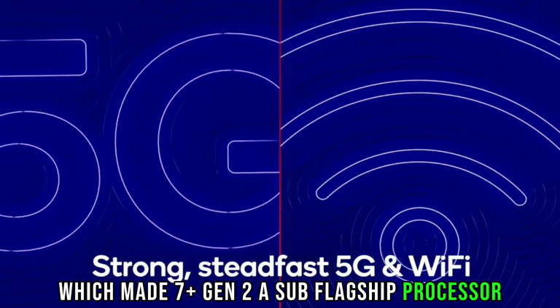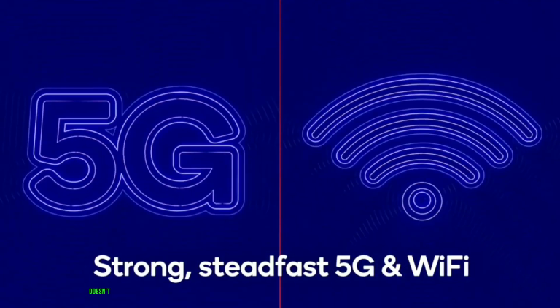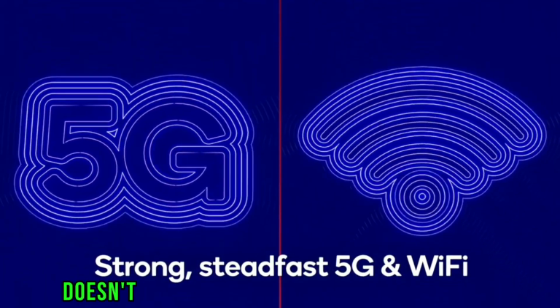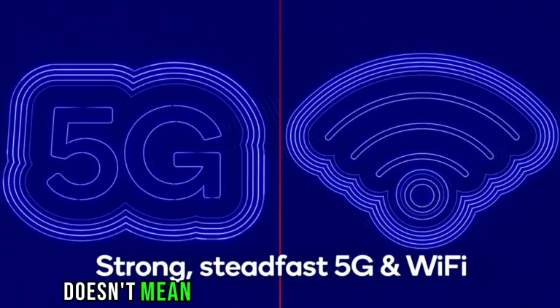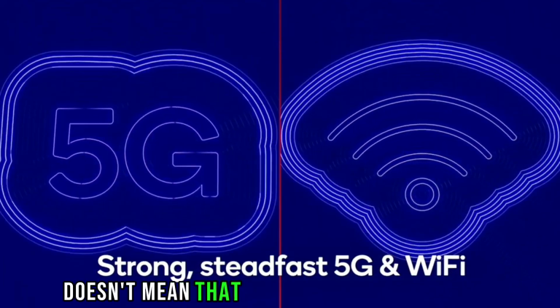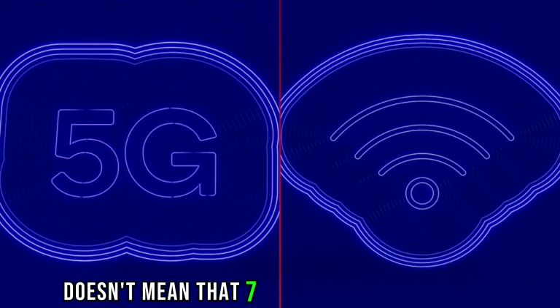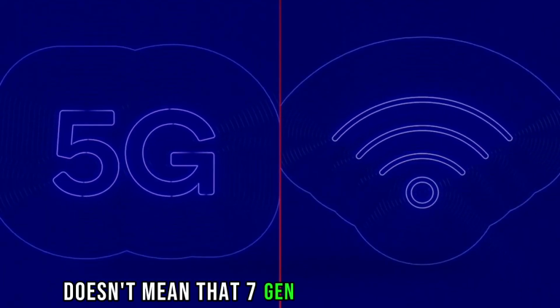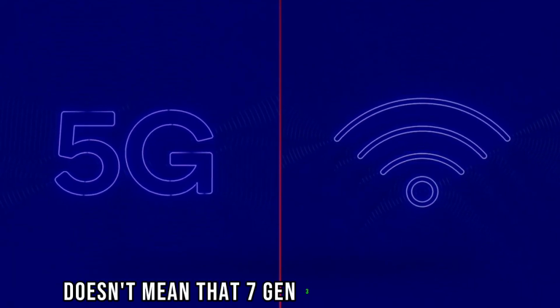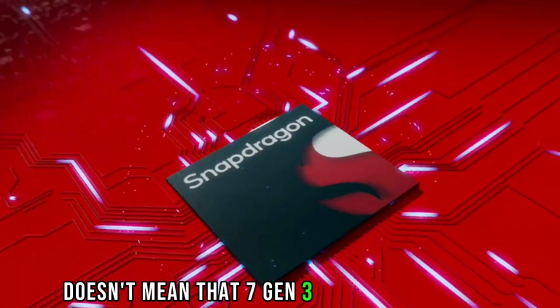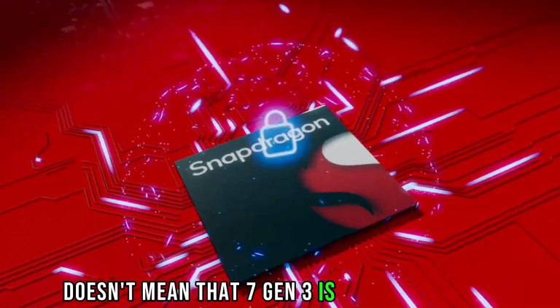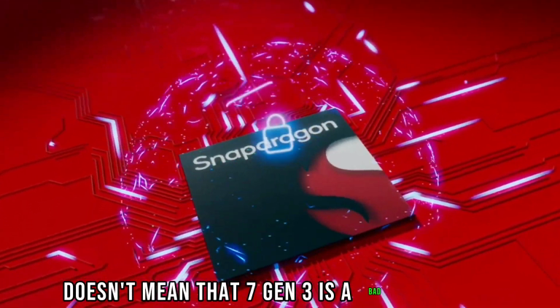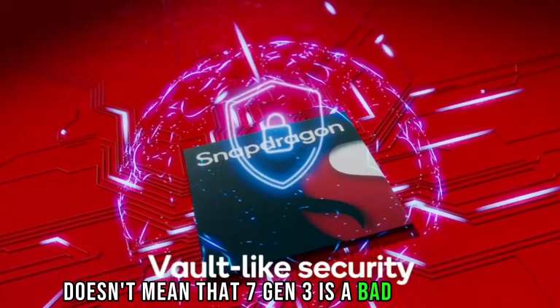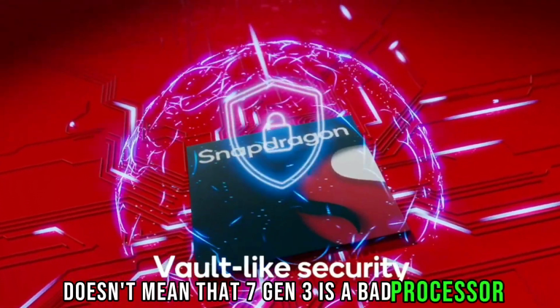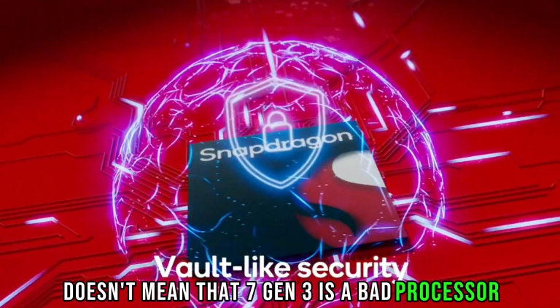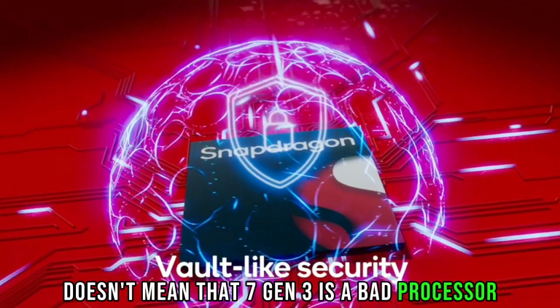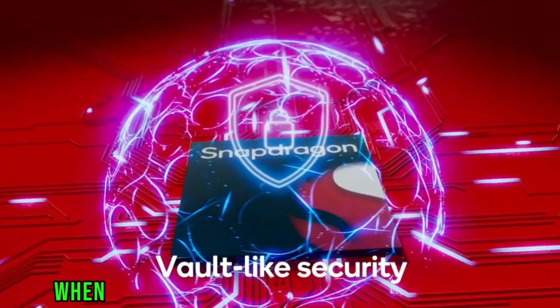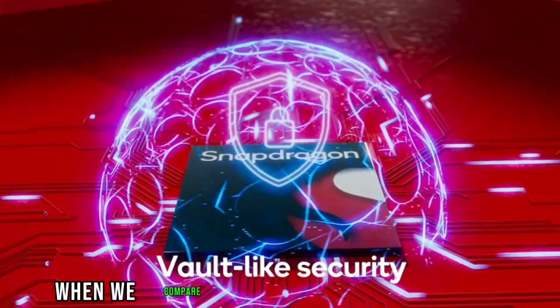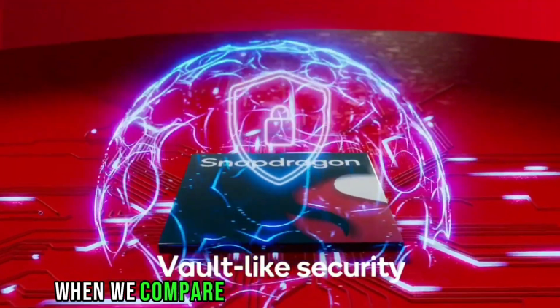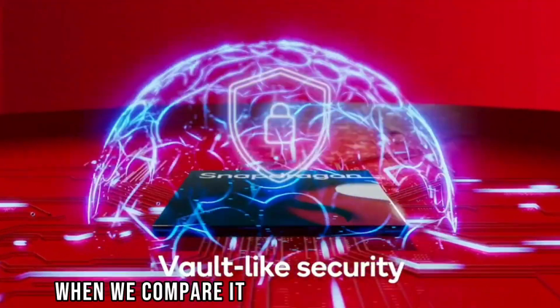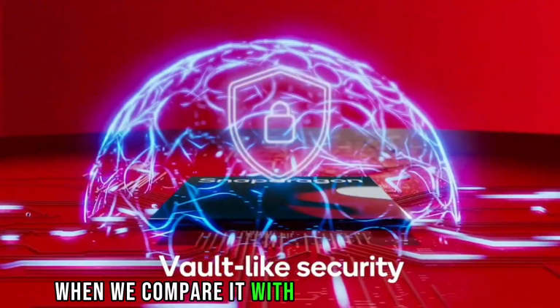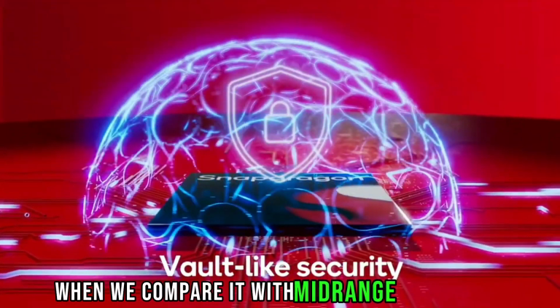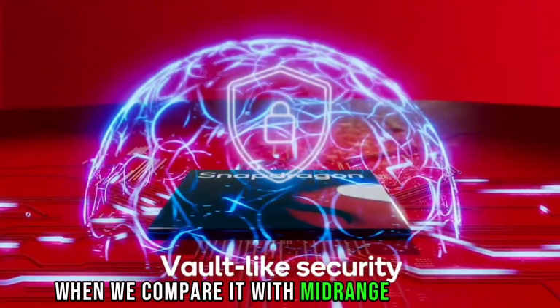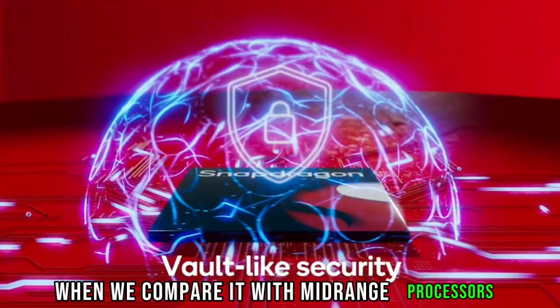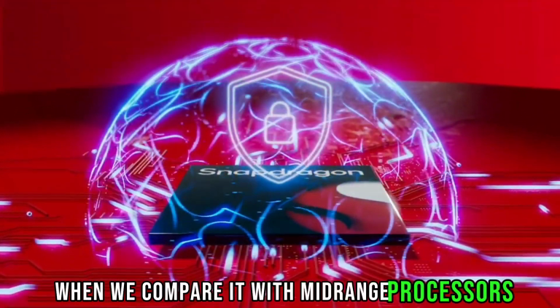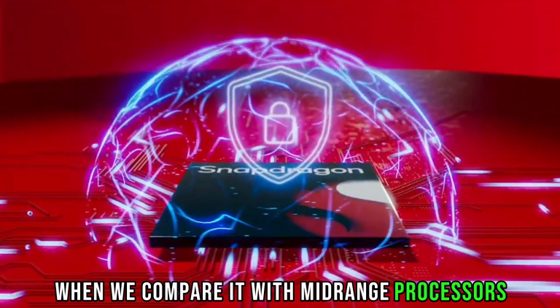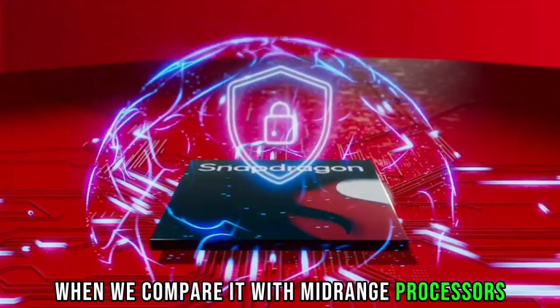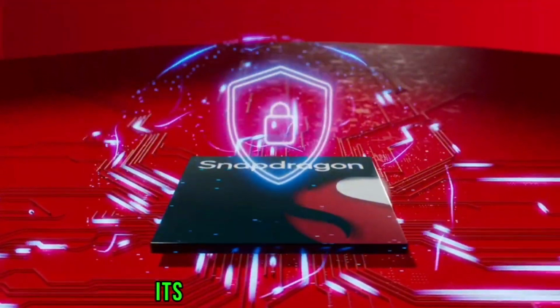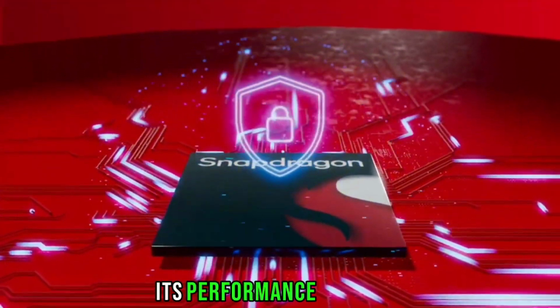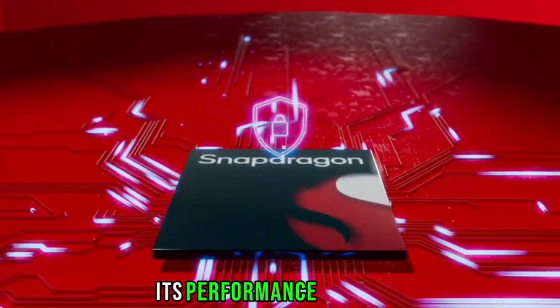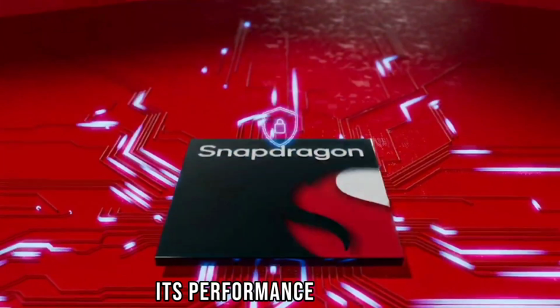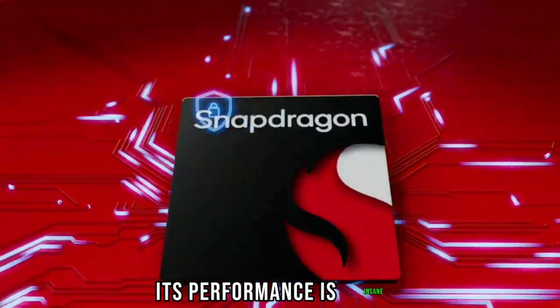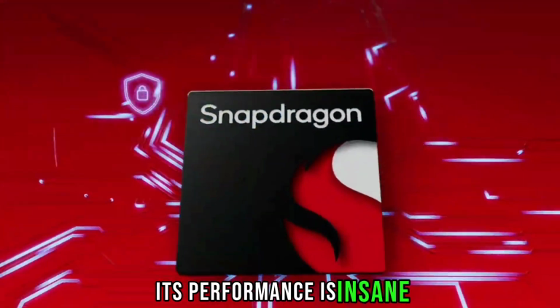It doesn't mean that the 7 Gen 3 is a bad processor. When we compare it with mid-range processors, its performance is insane.